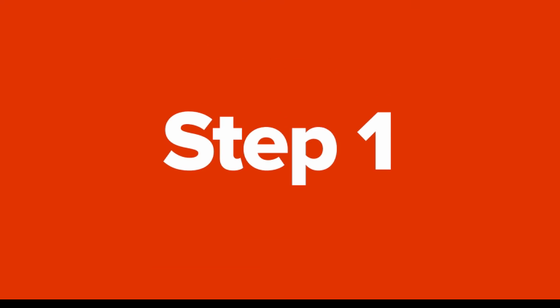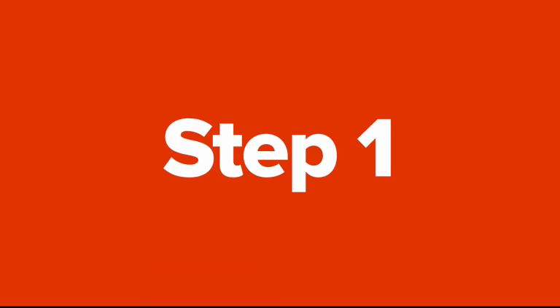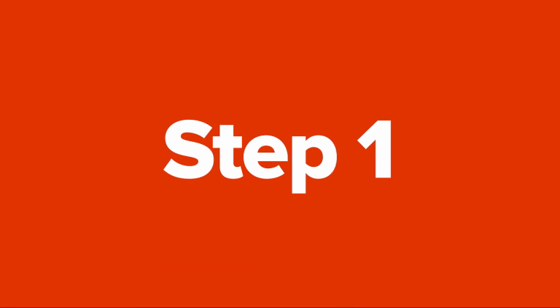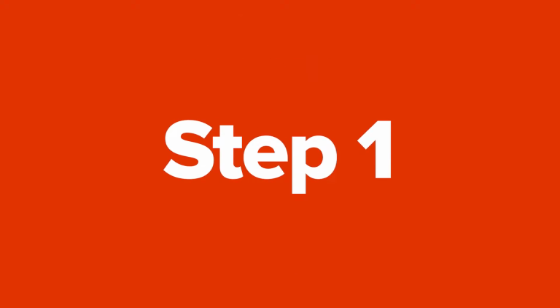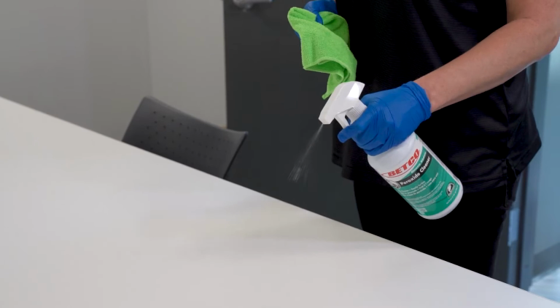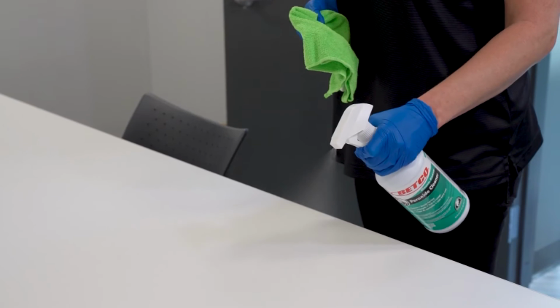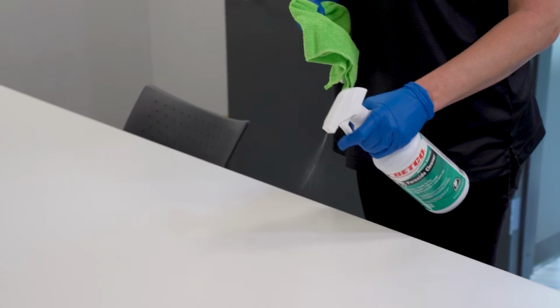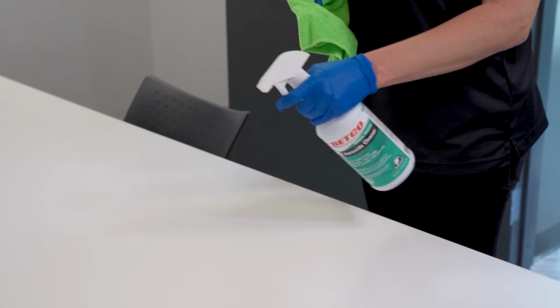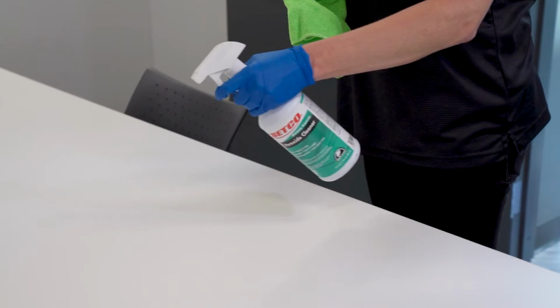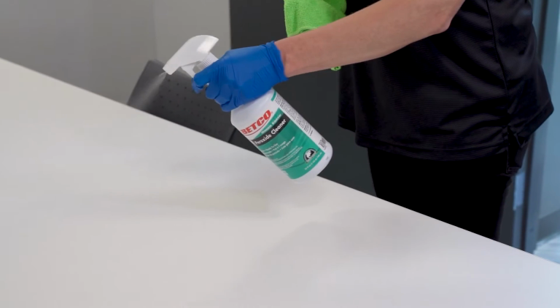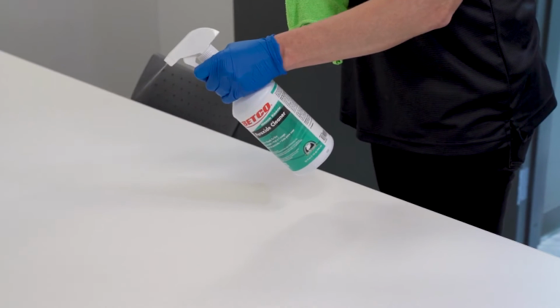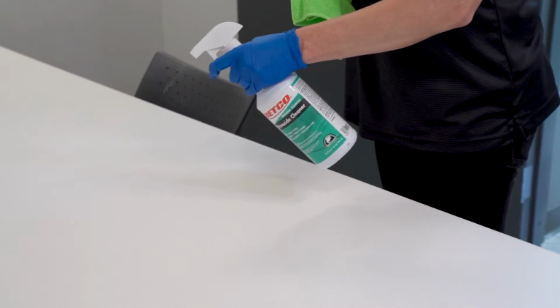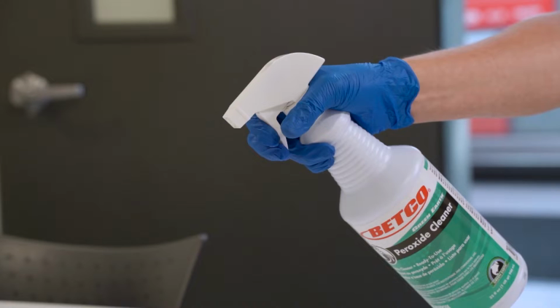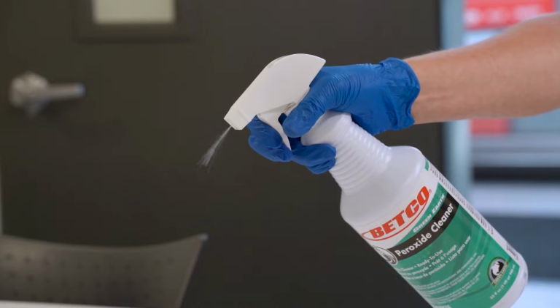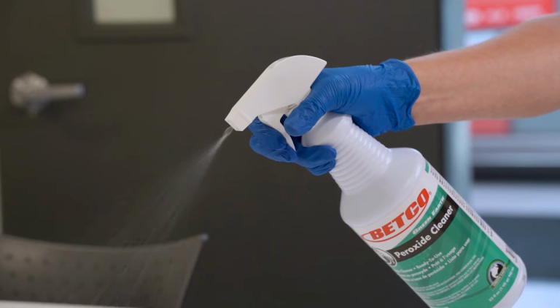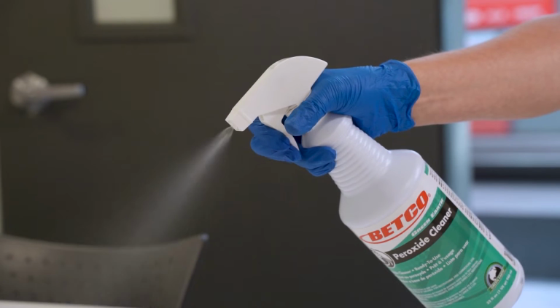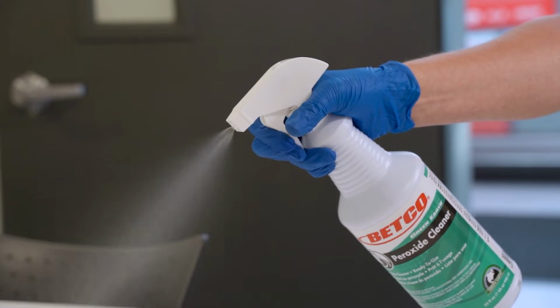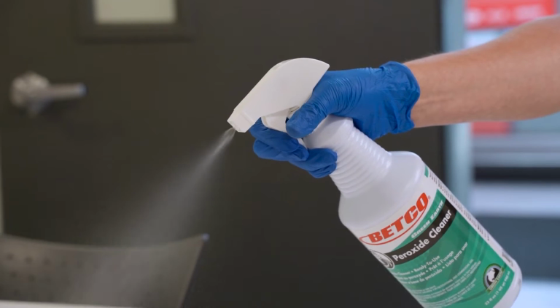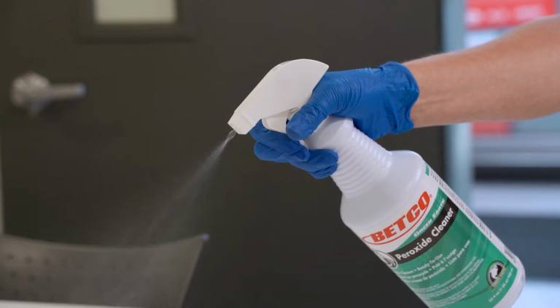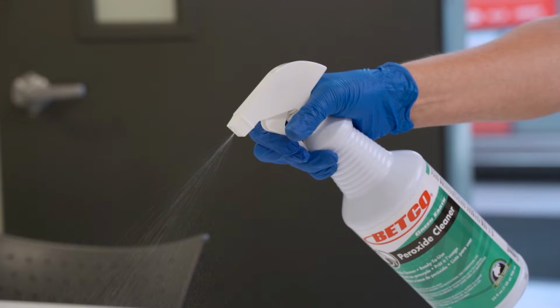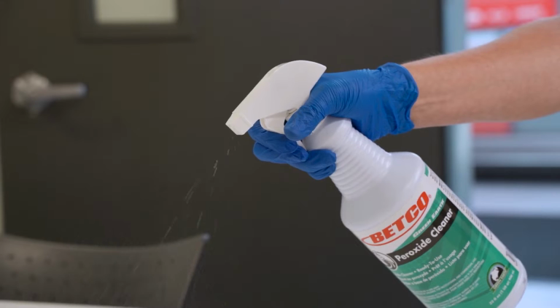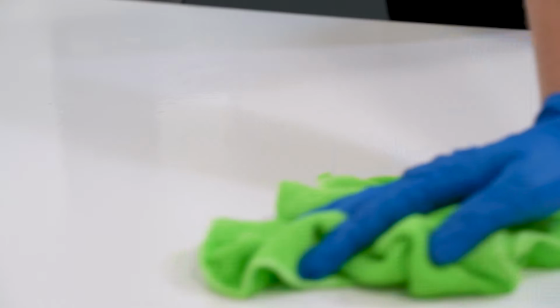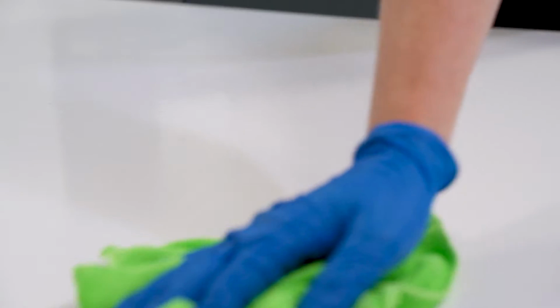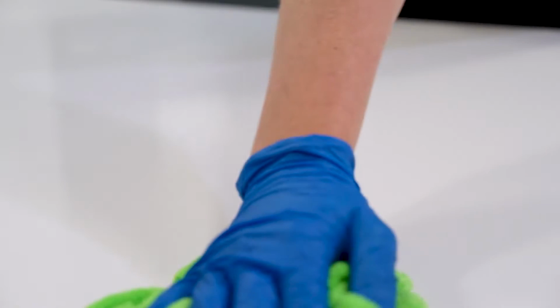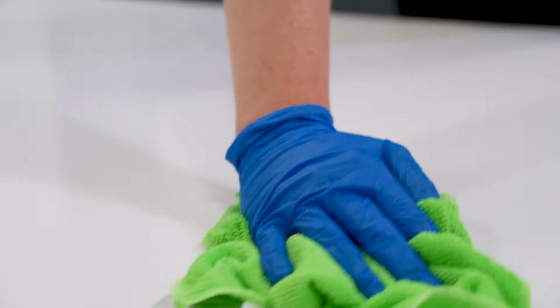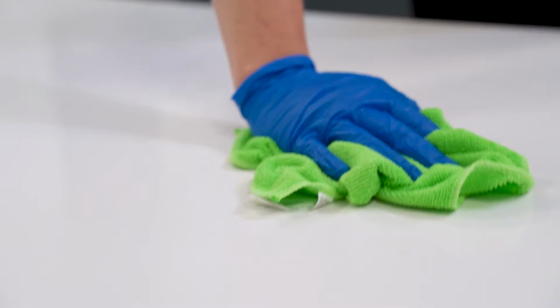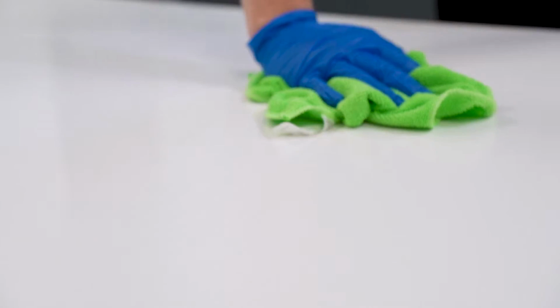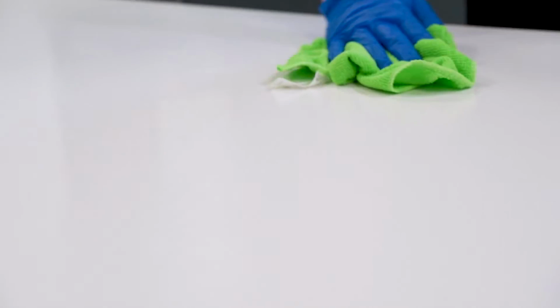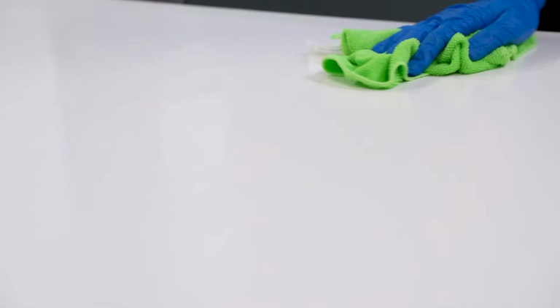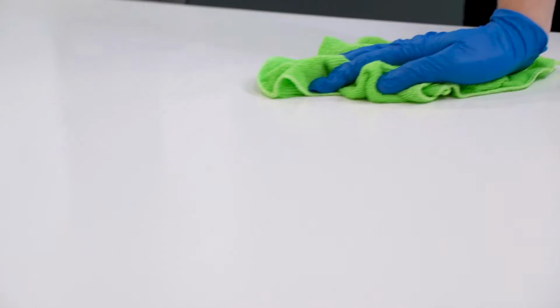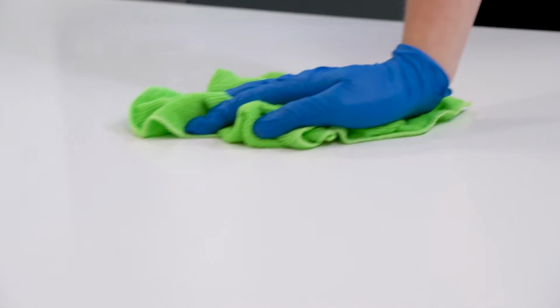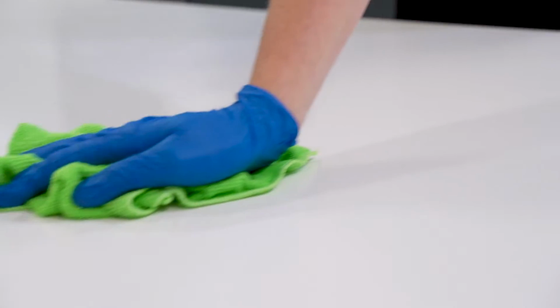Disinfection should not take the place of general area cleaning. Pre-clean by wiping down all surfaces with a general cleaning product to remove soils.